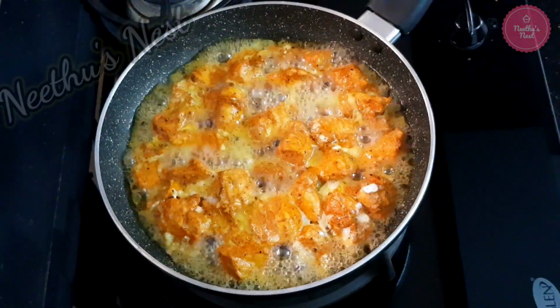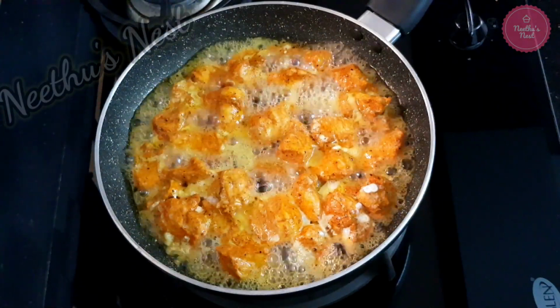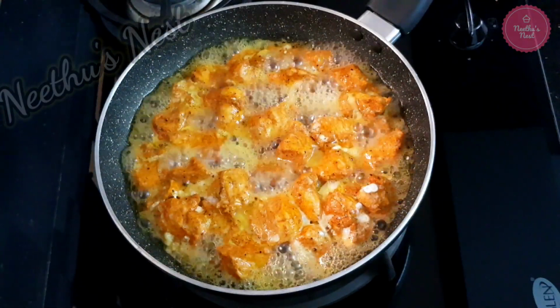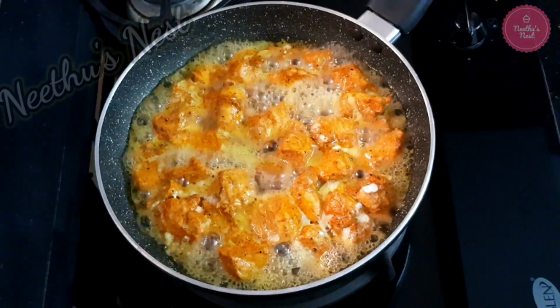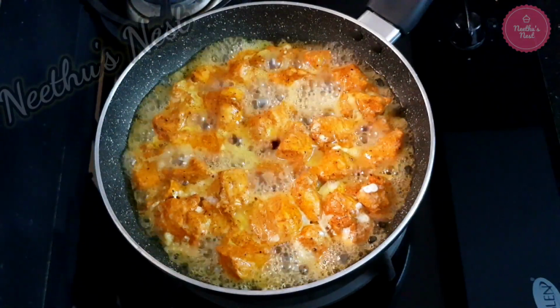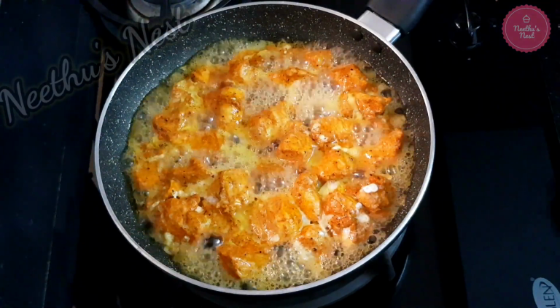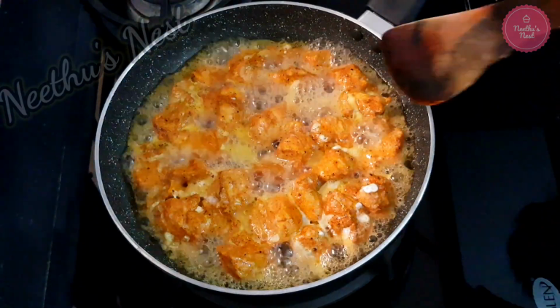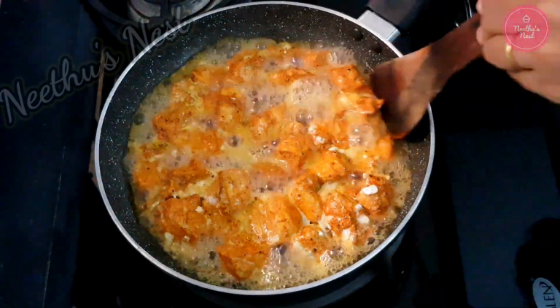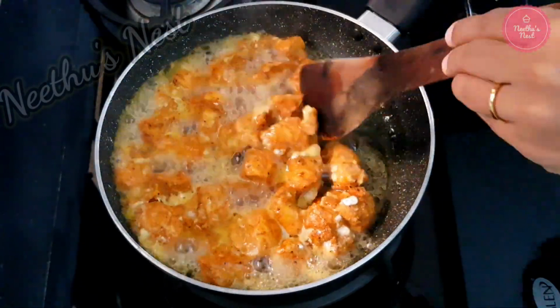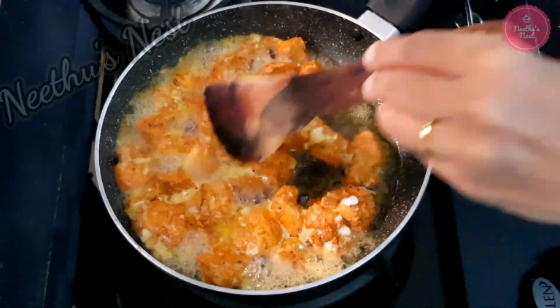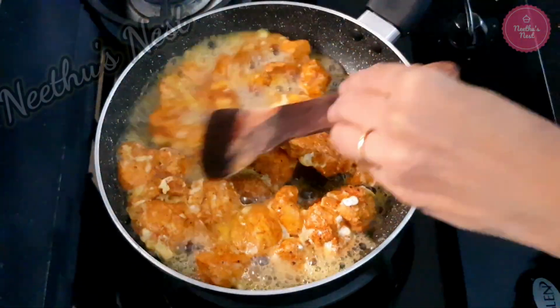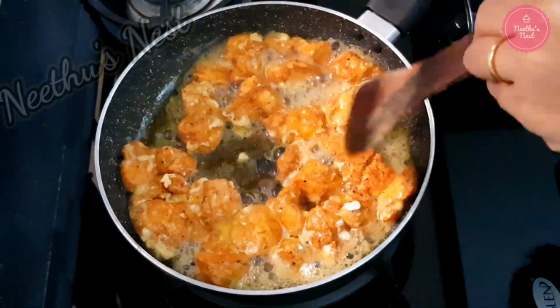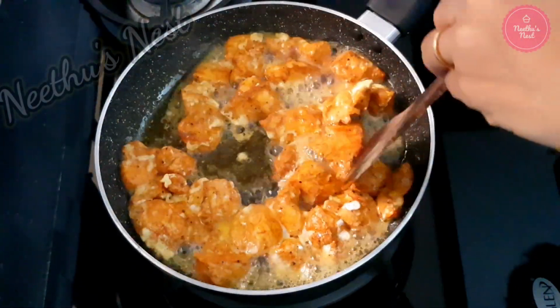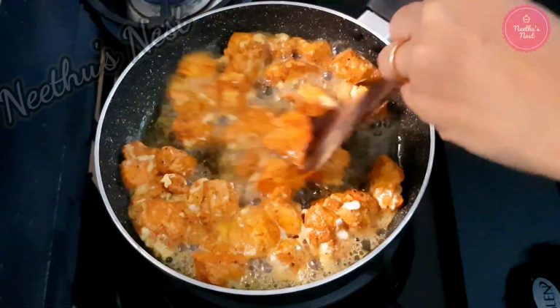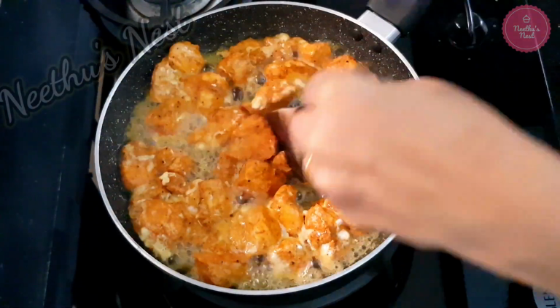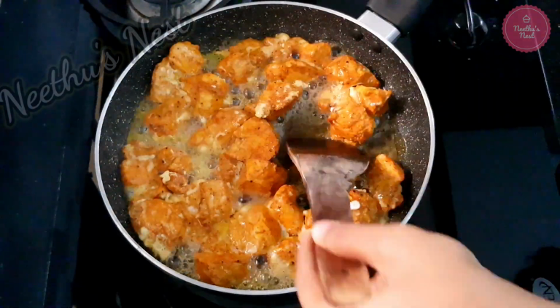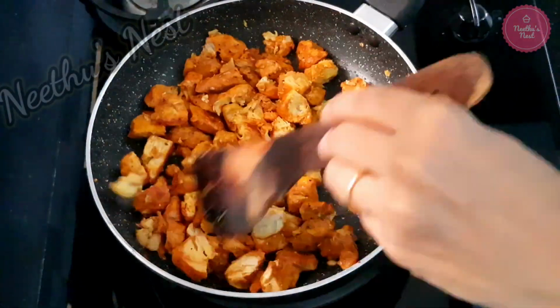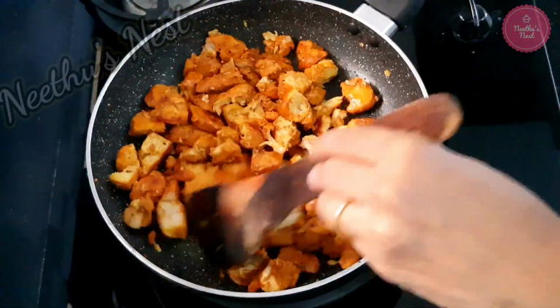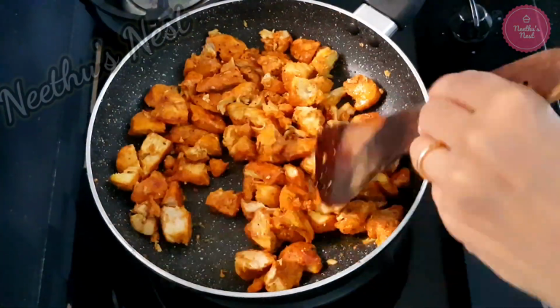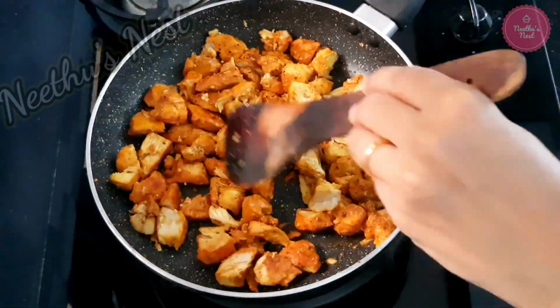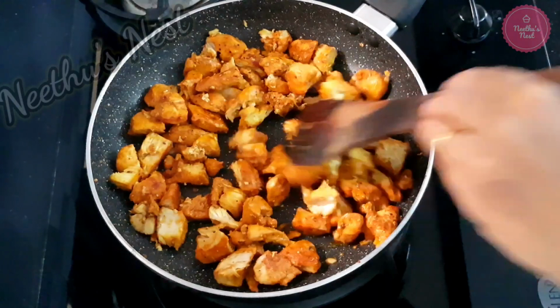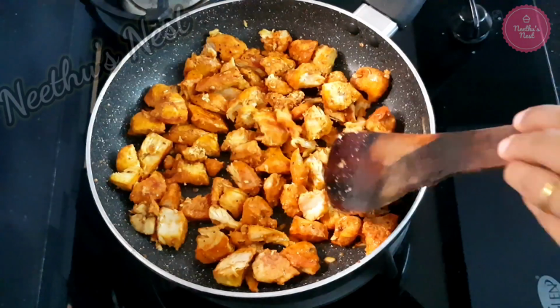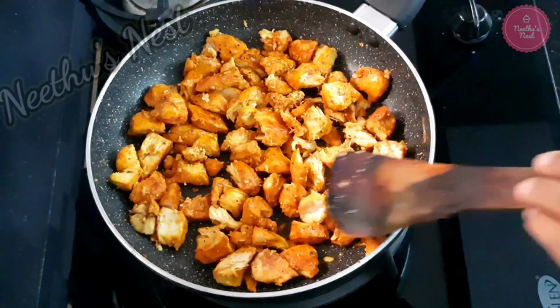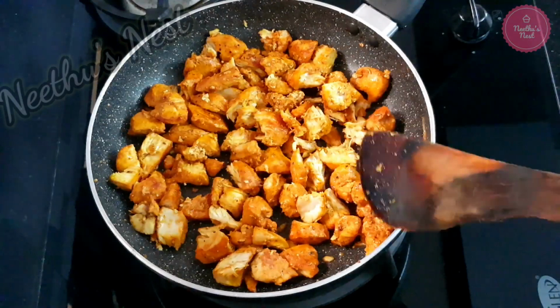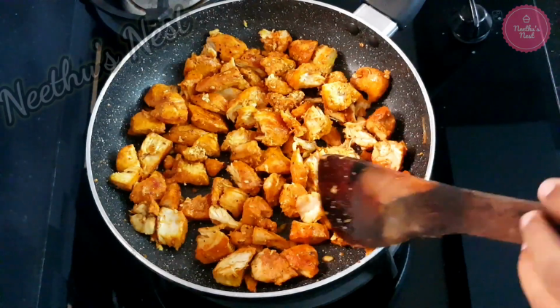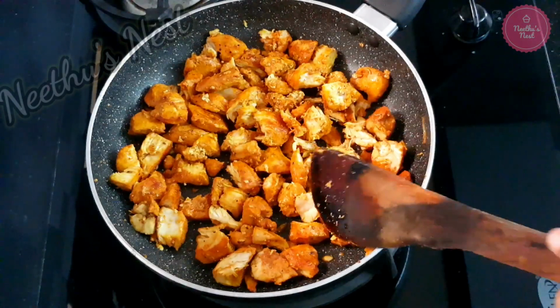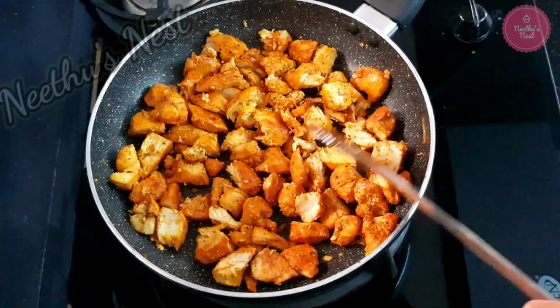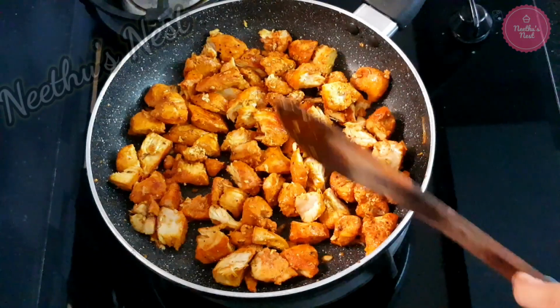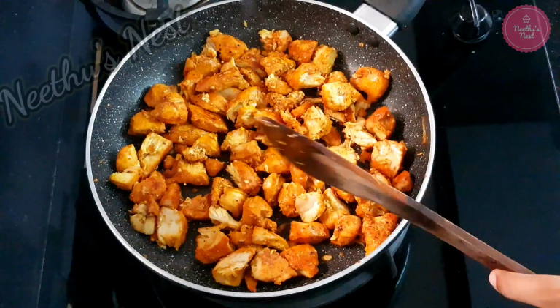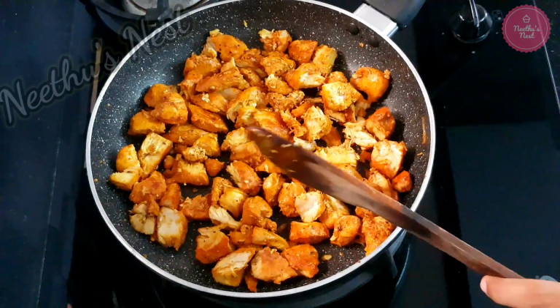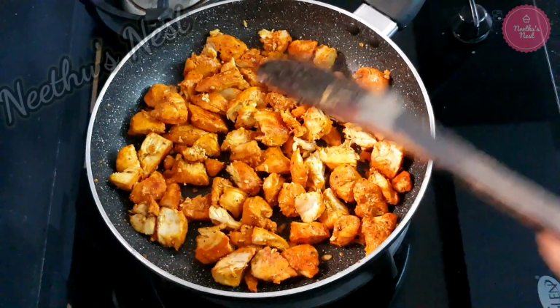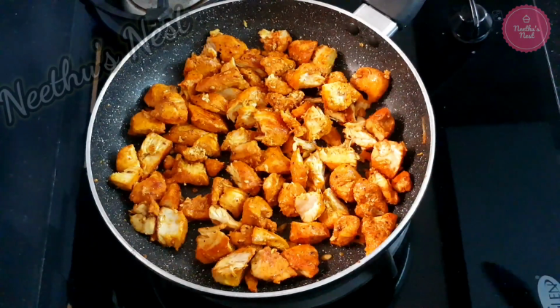Once it is cooked you can open the lid and fry them until all the water has been absorbed.